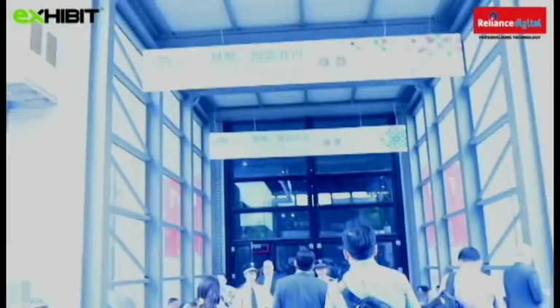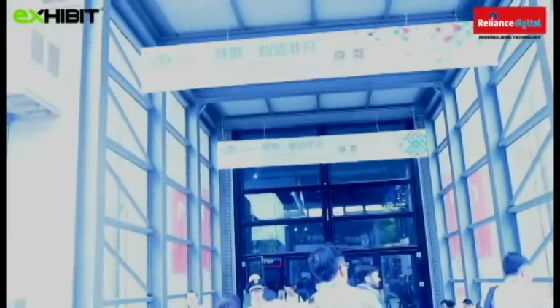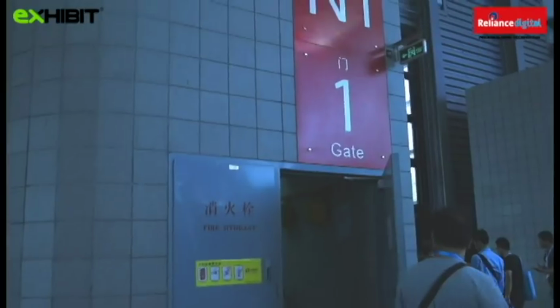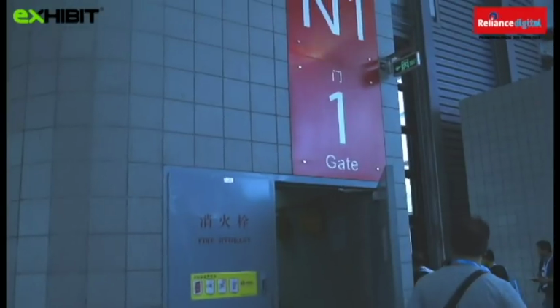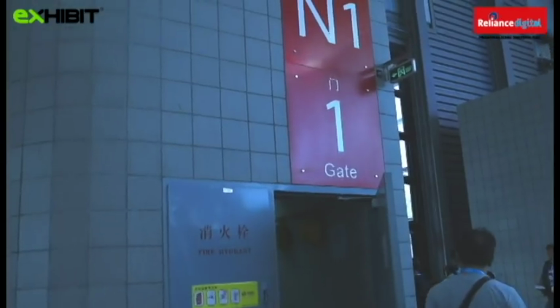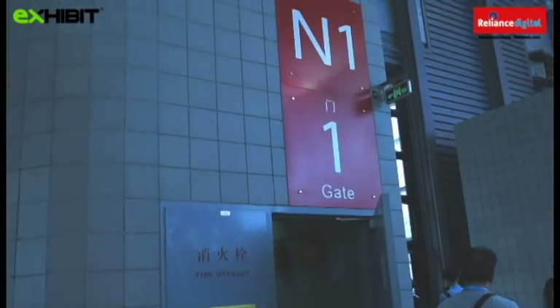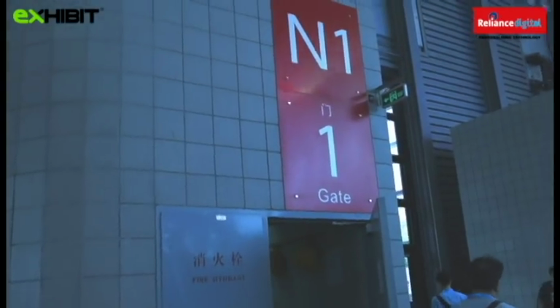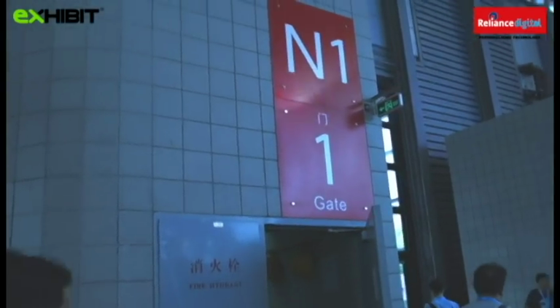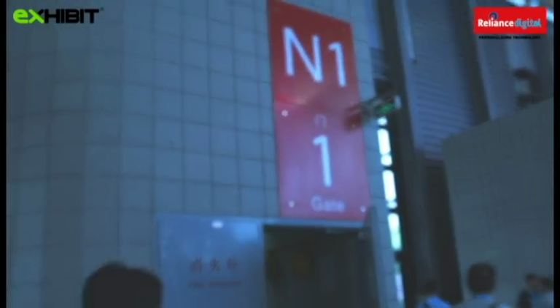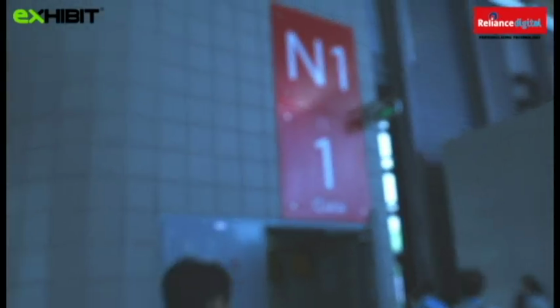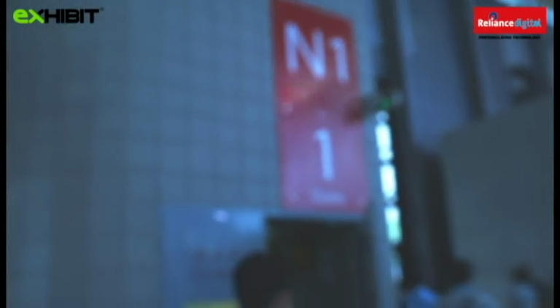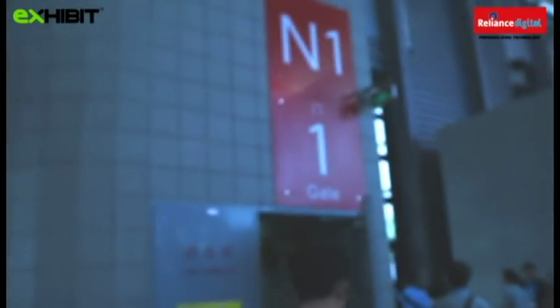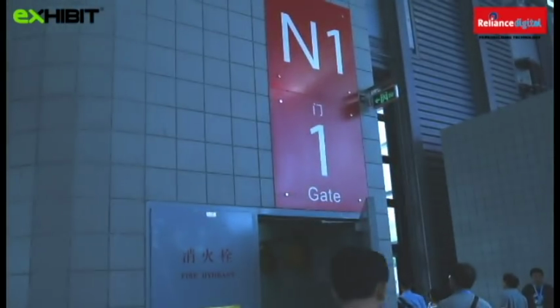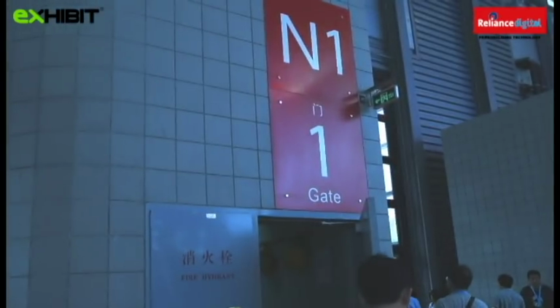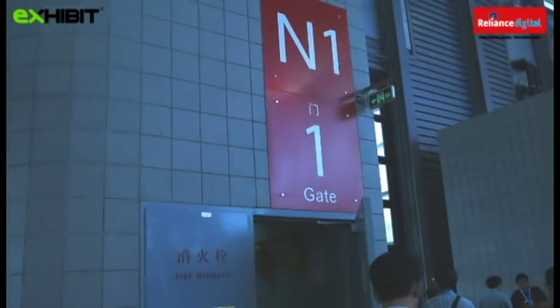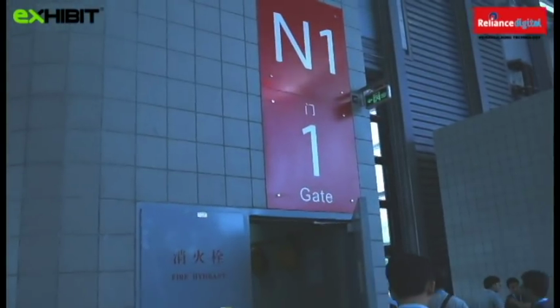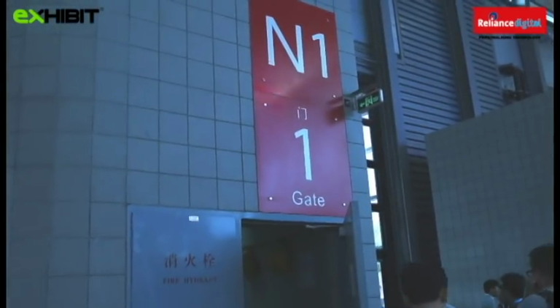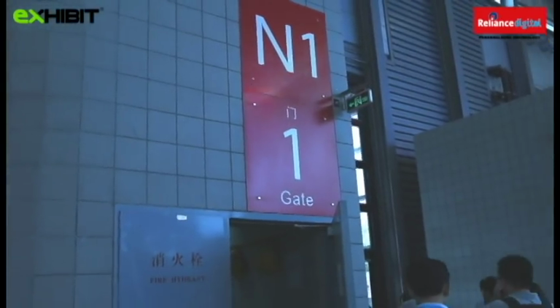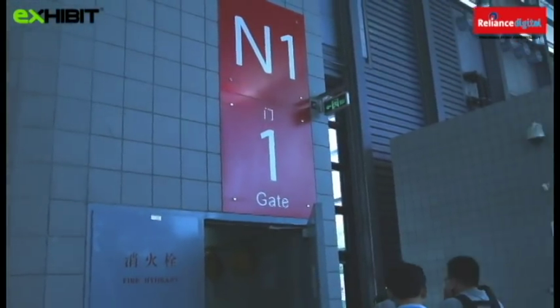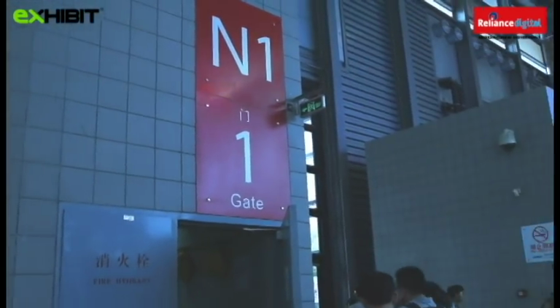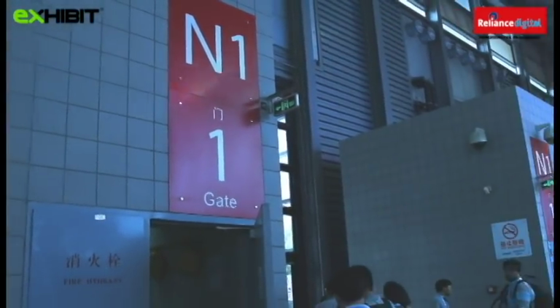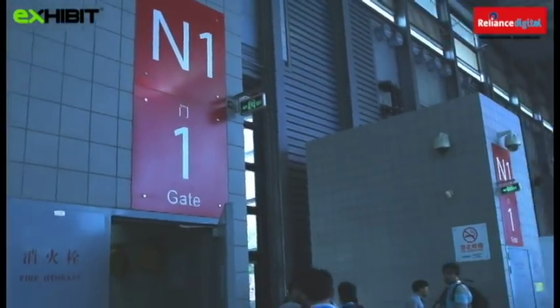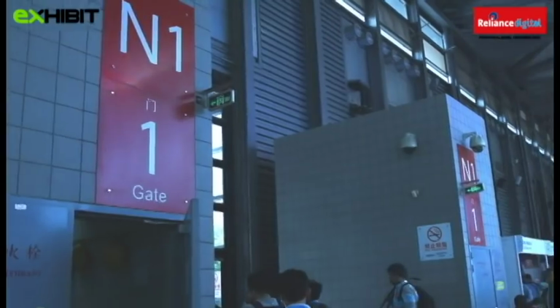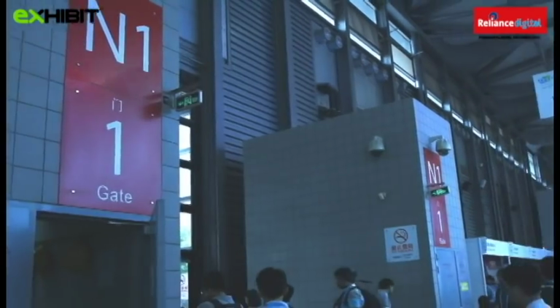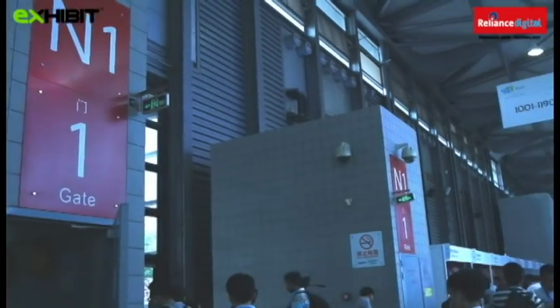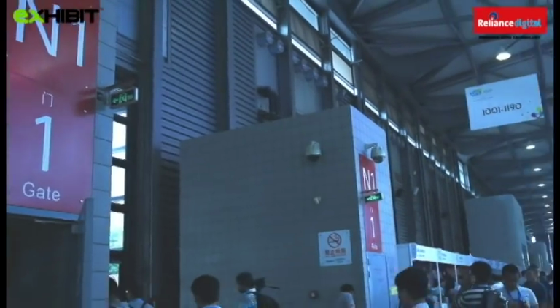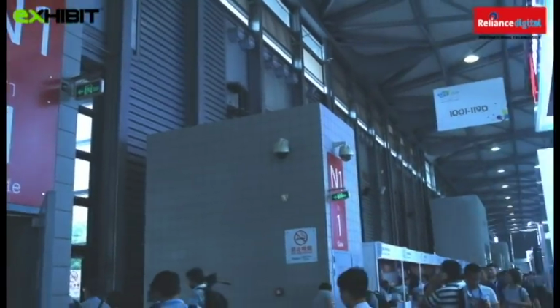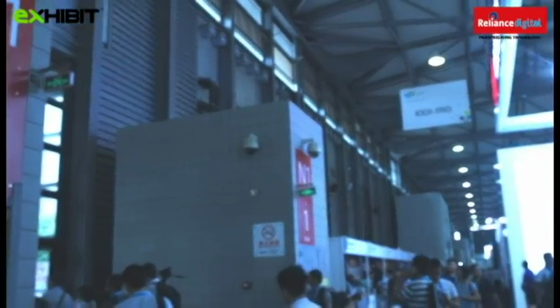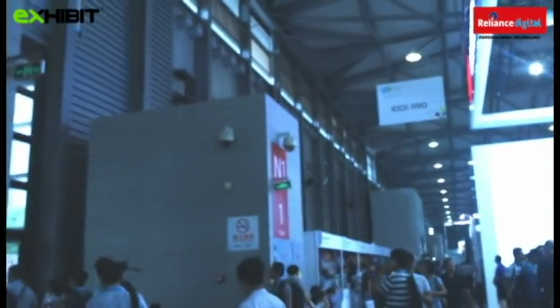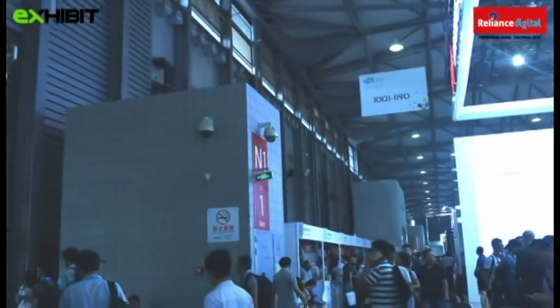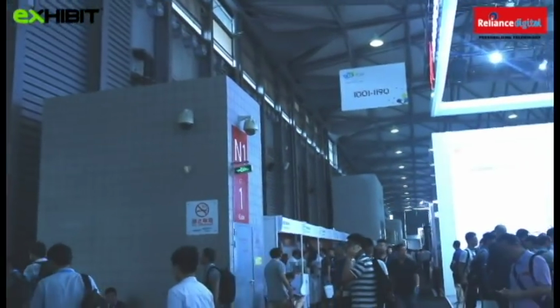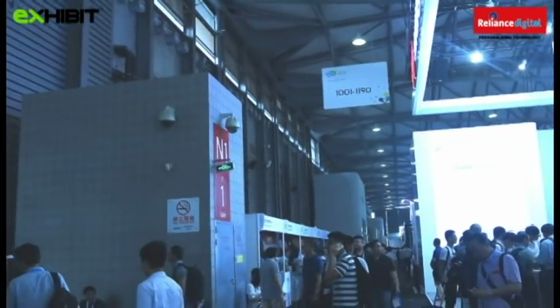We're currently in N1, which is just one of the five very, very huge halls at CES Asia.